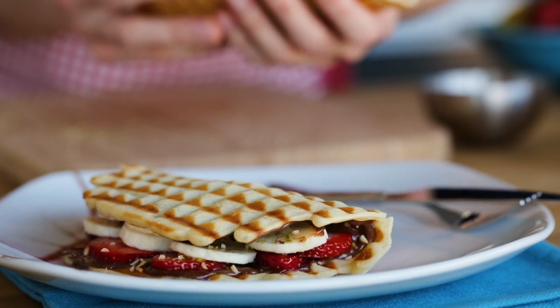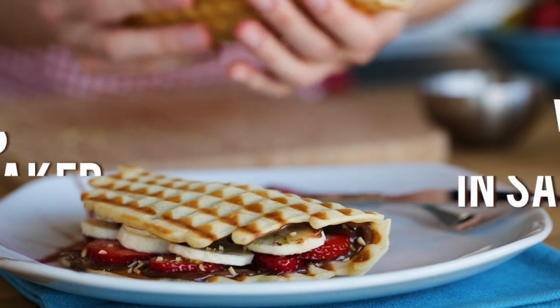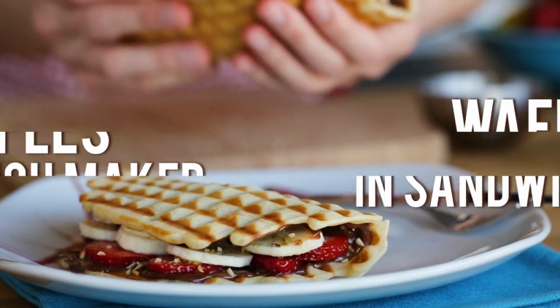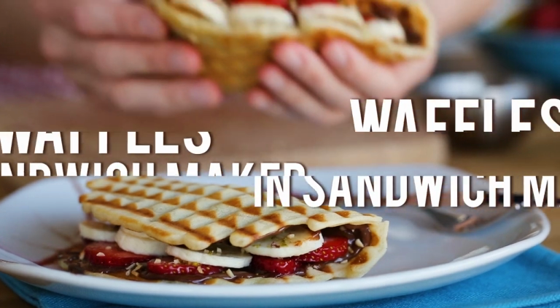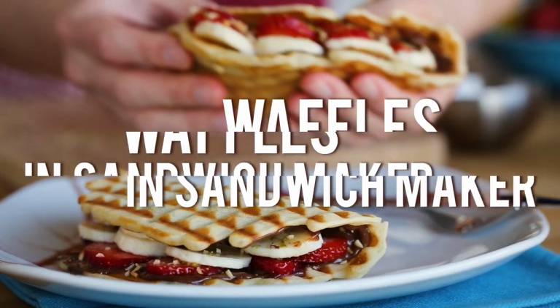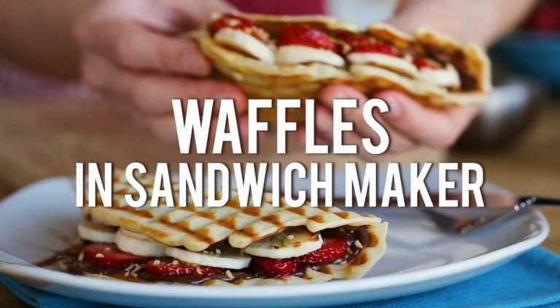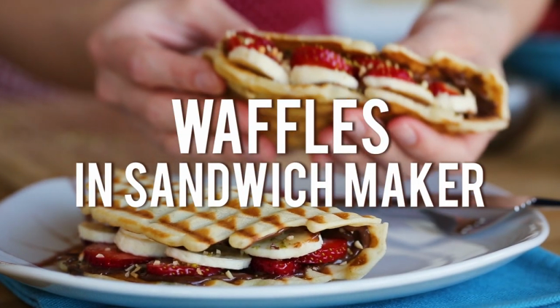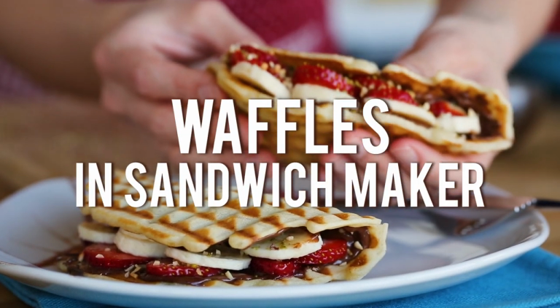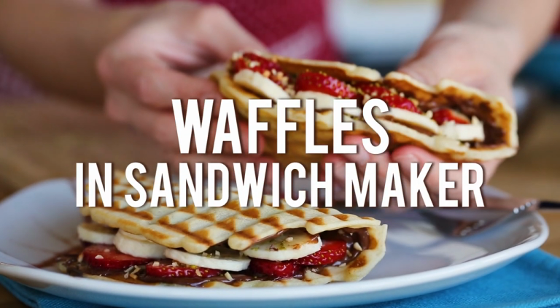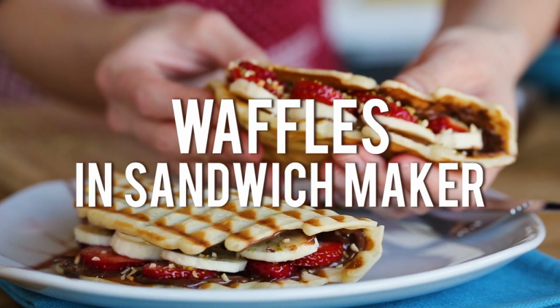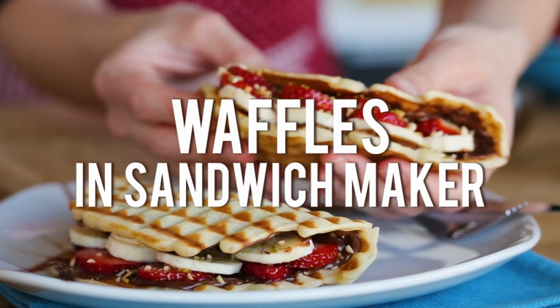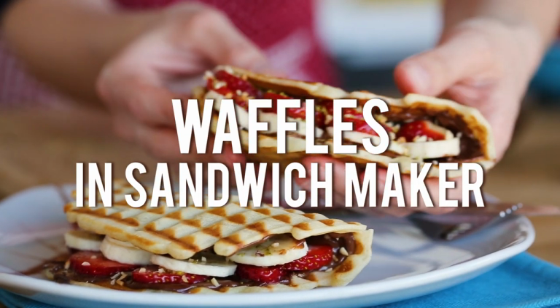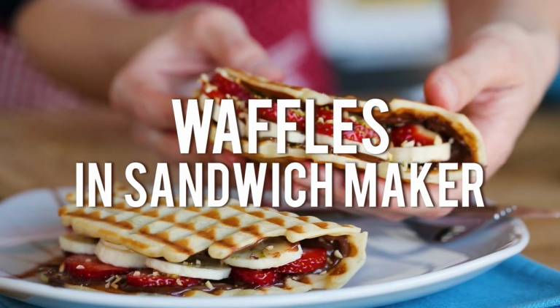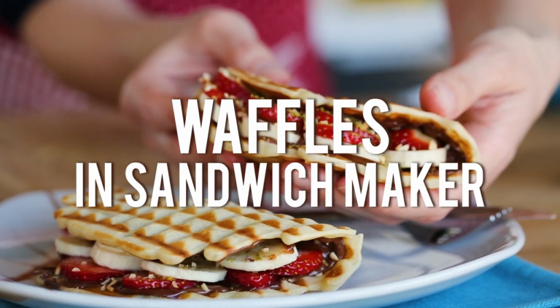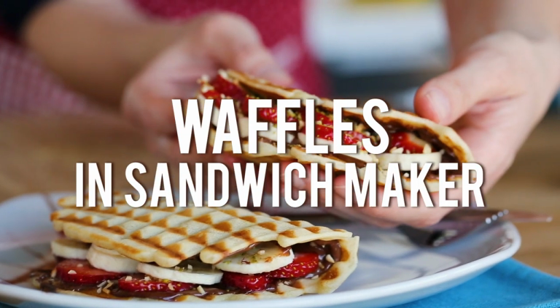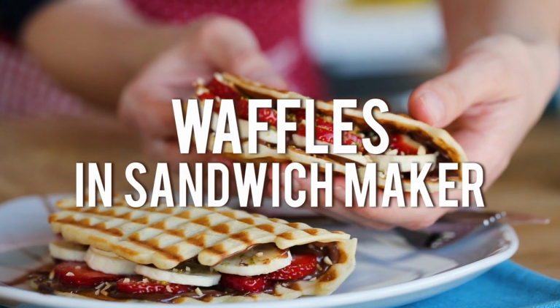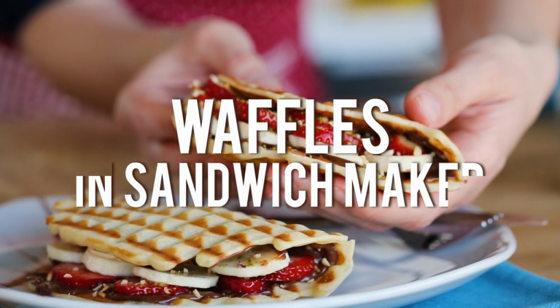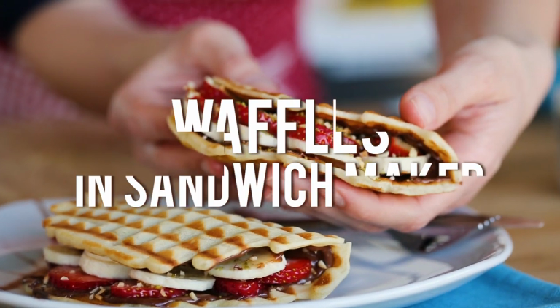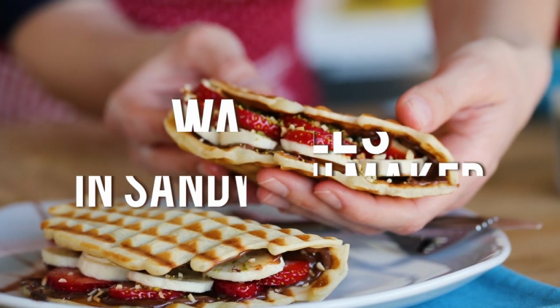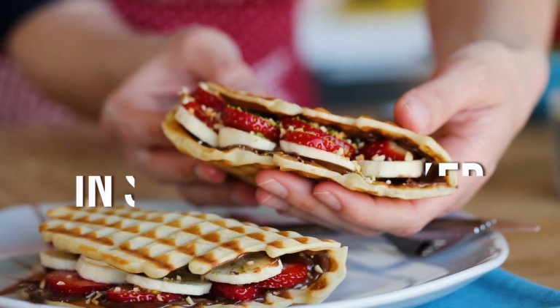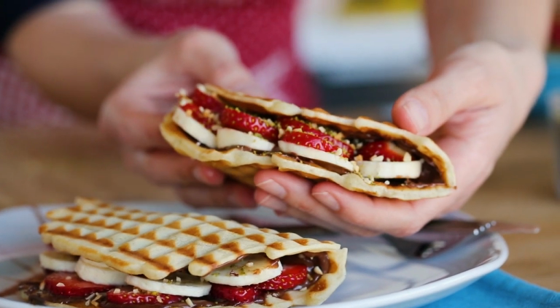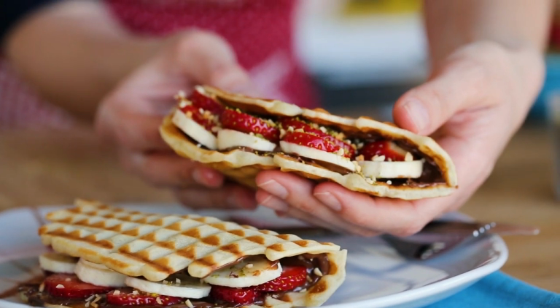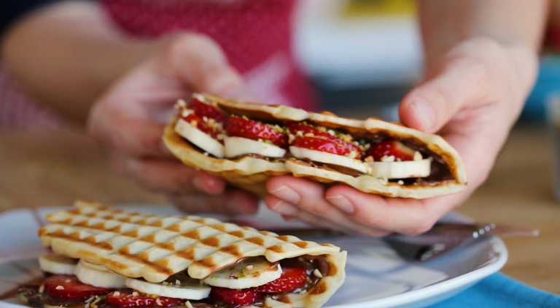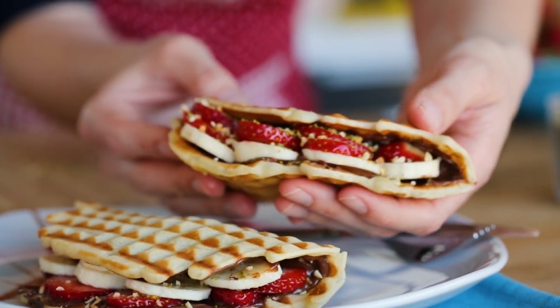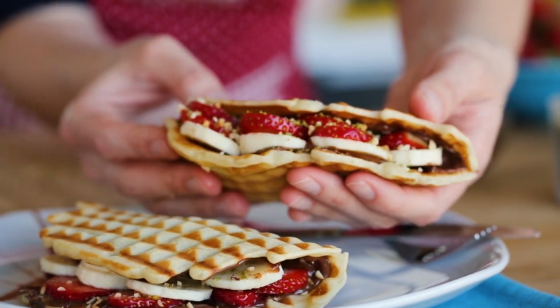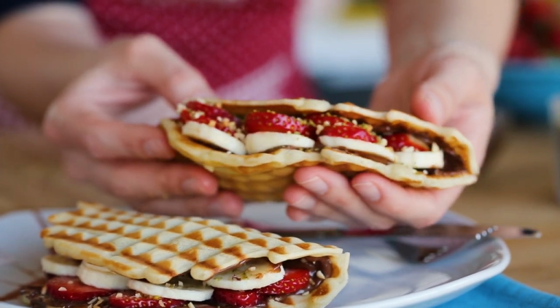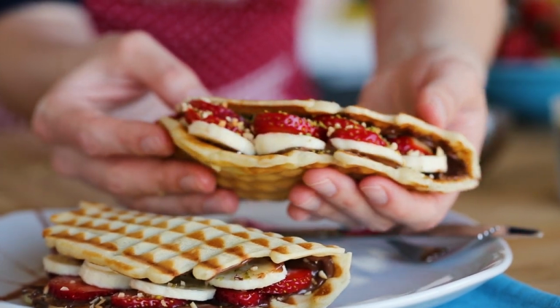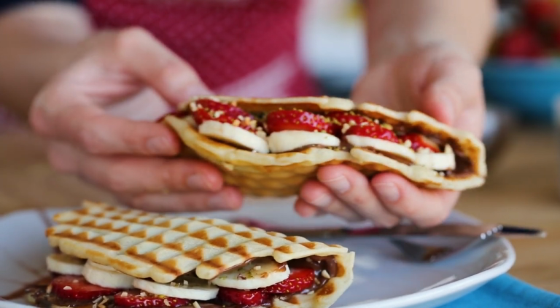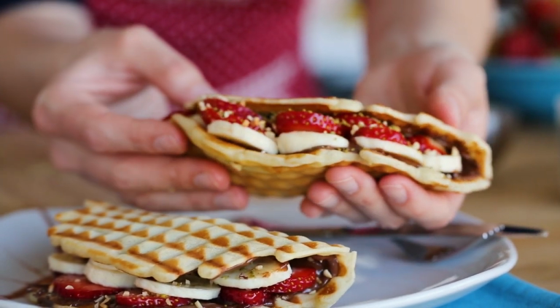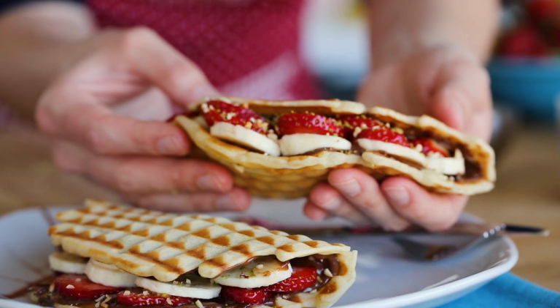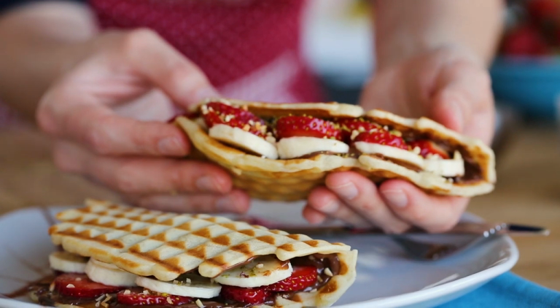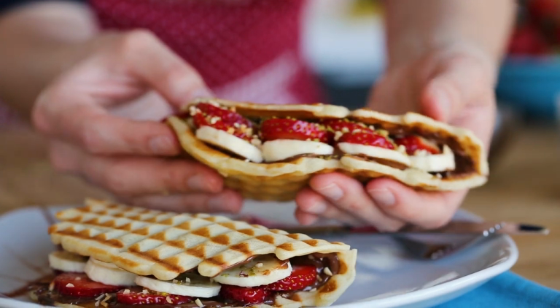Hi everyone, welcome to Nifis TV. Today I'll show you how to make waffles in a sandwich maker.